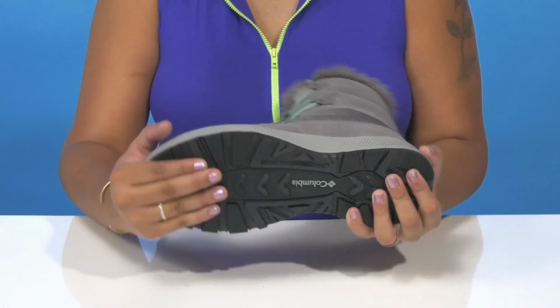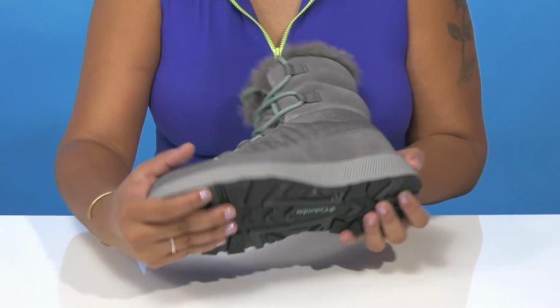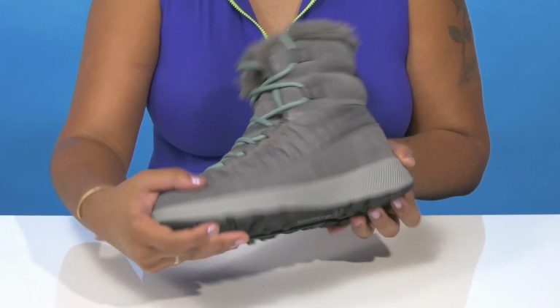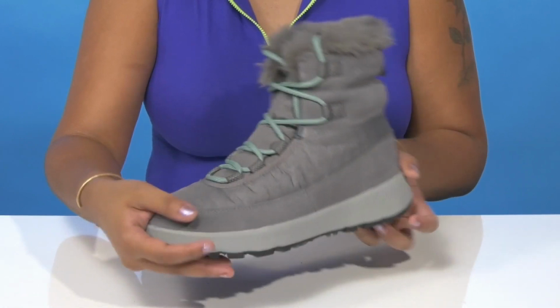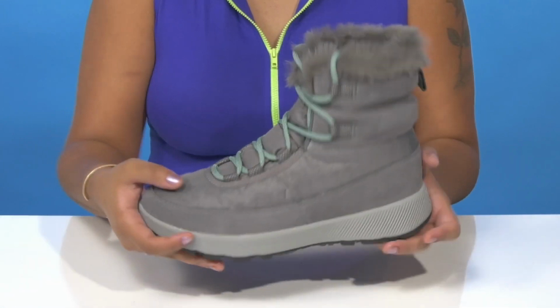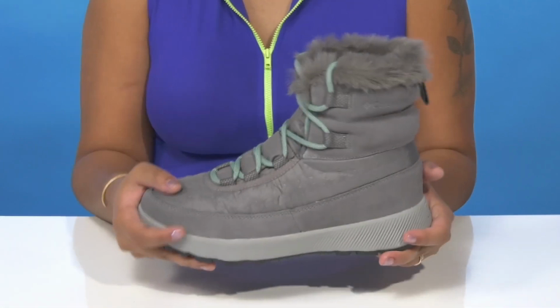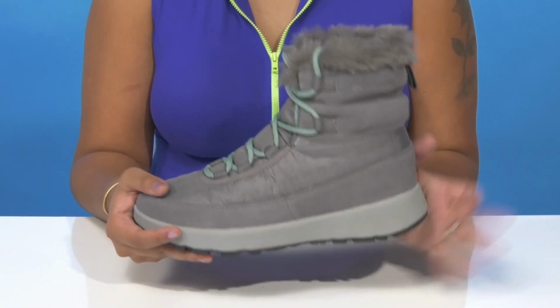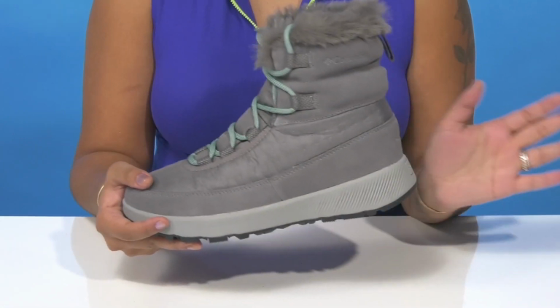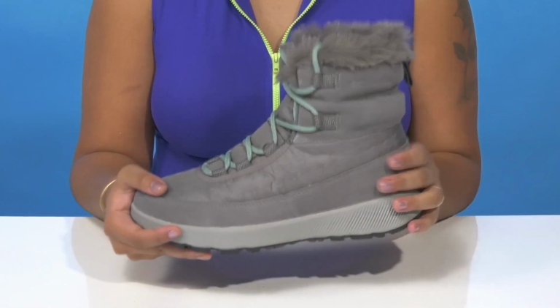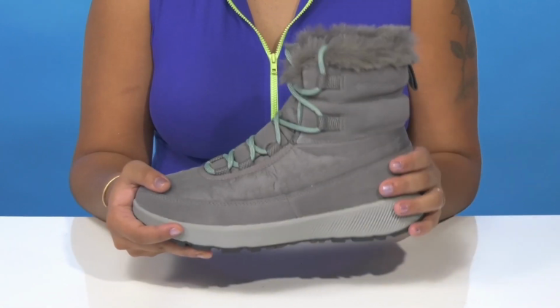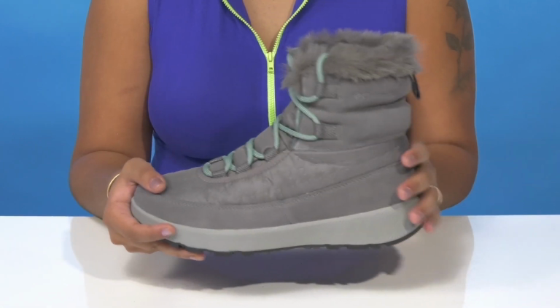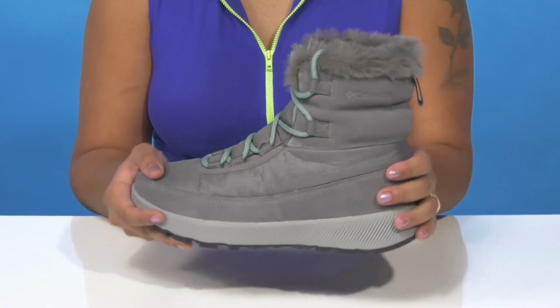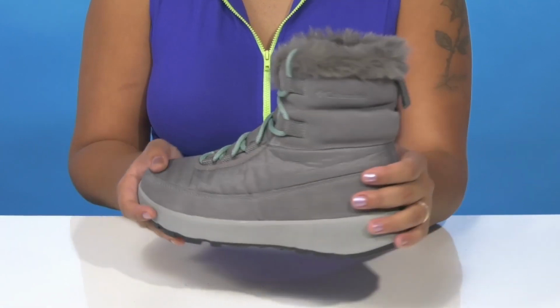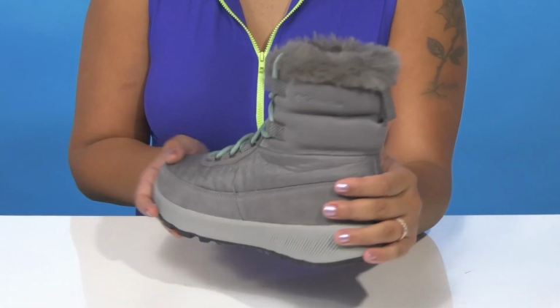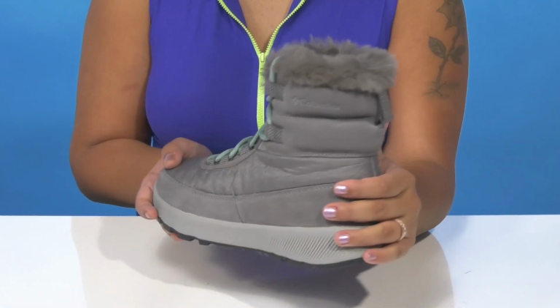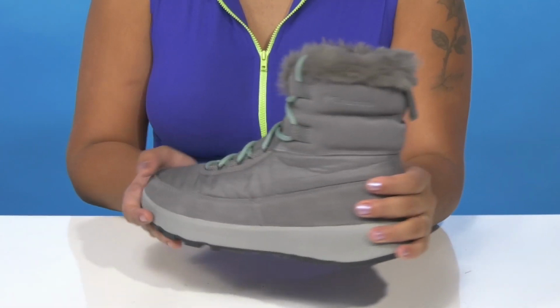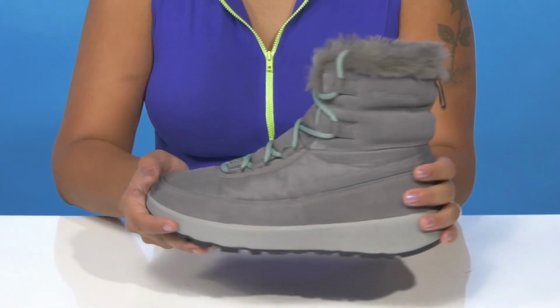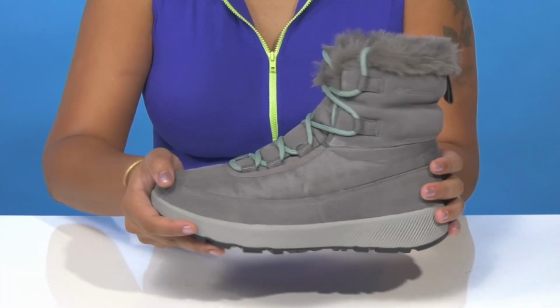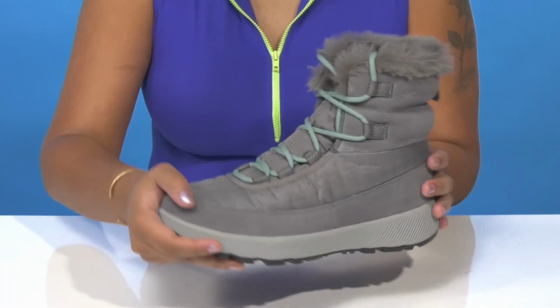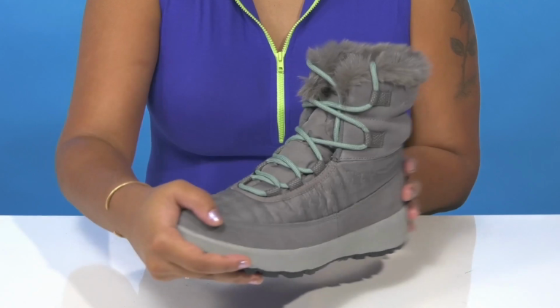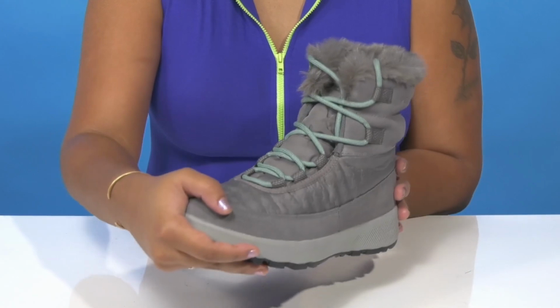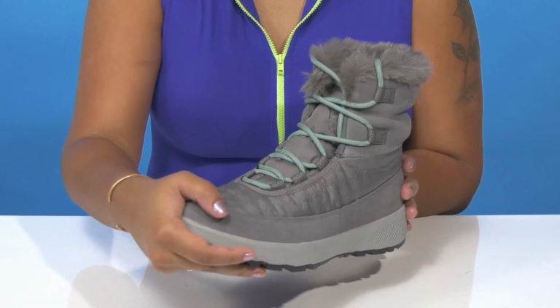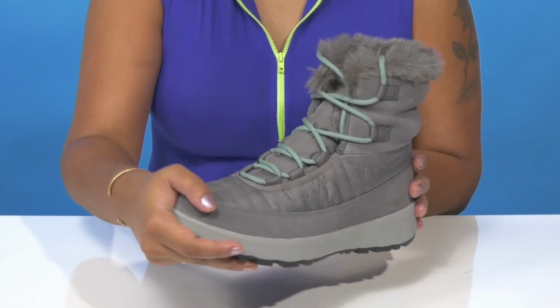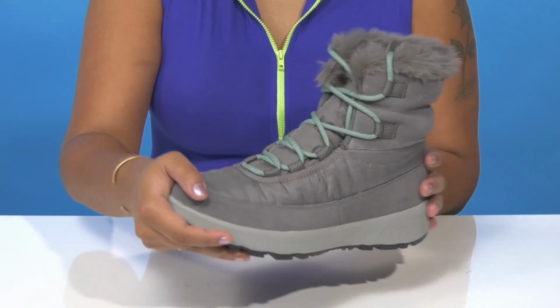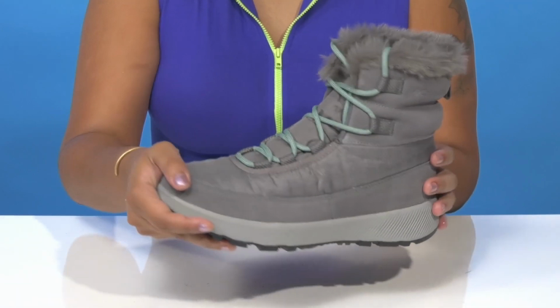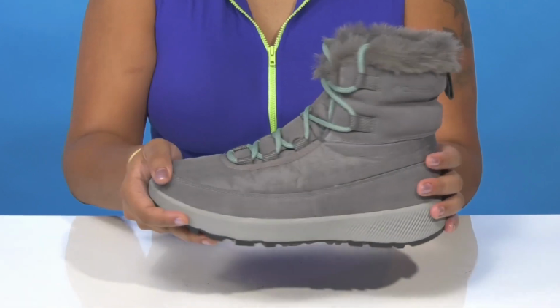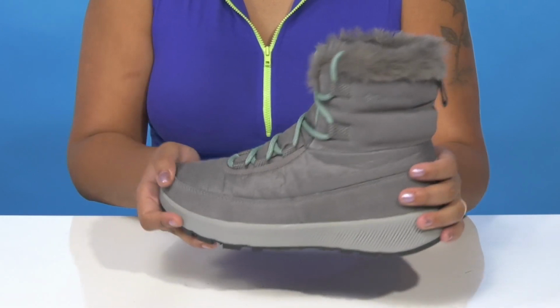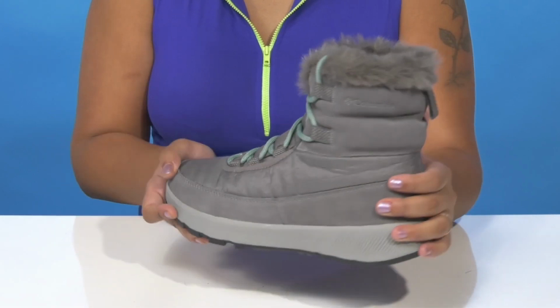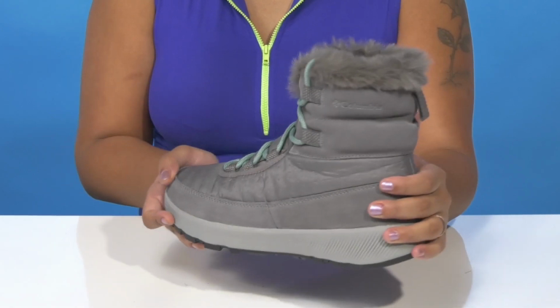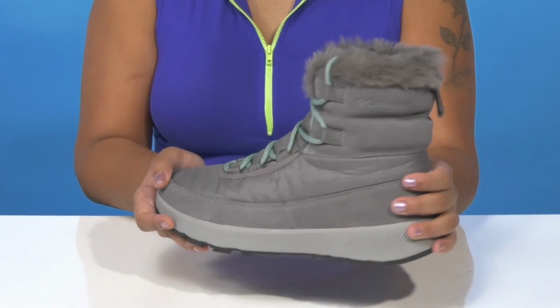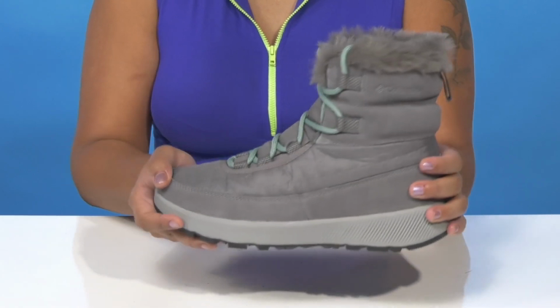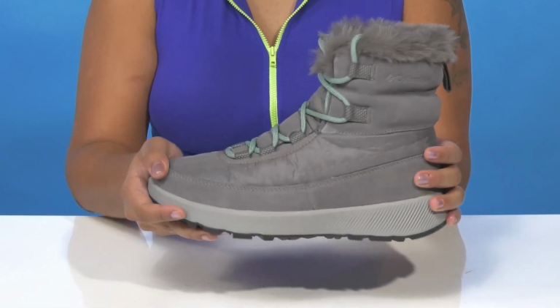ridges, and grooves. You'll be able to wear these to stay nice and stable all winter long, whether on a trail or off of it.